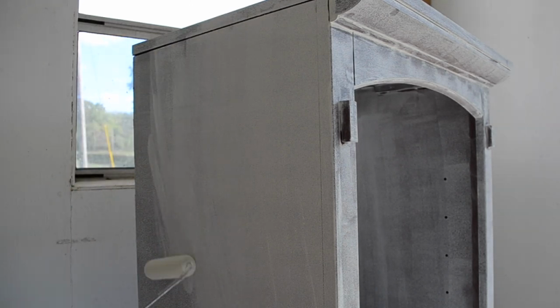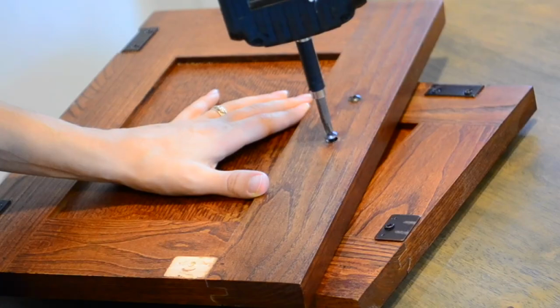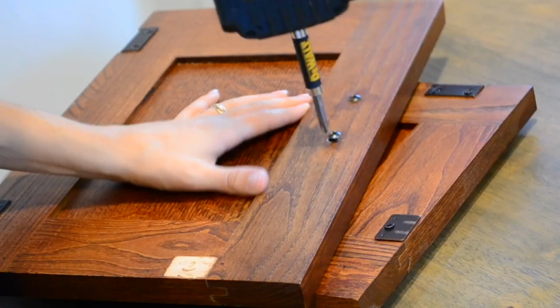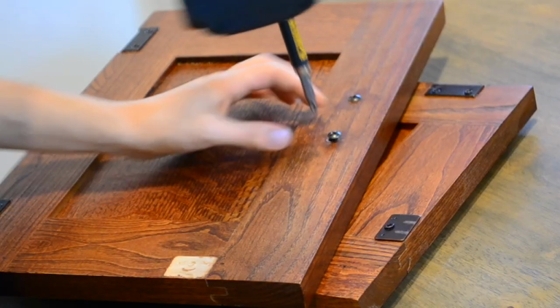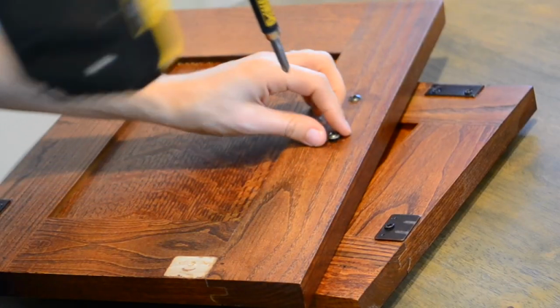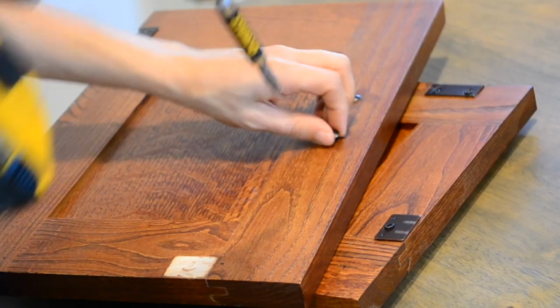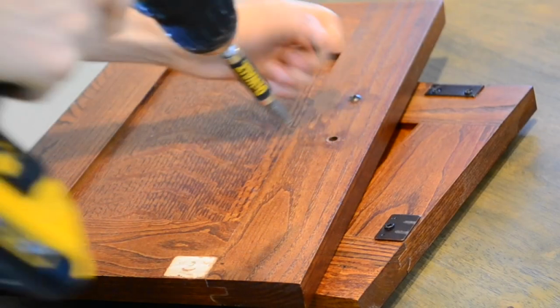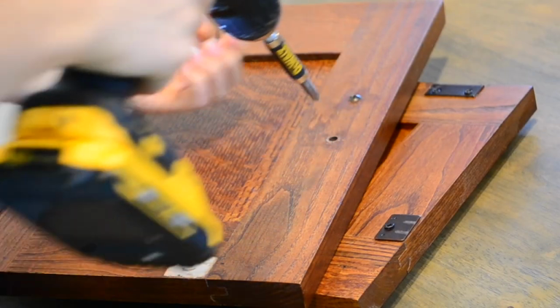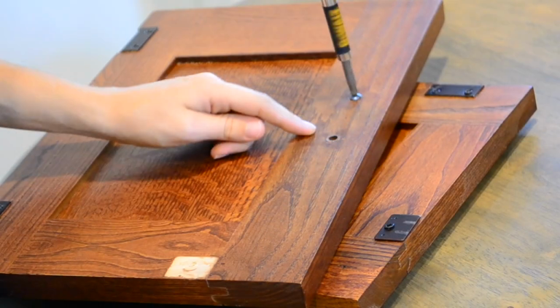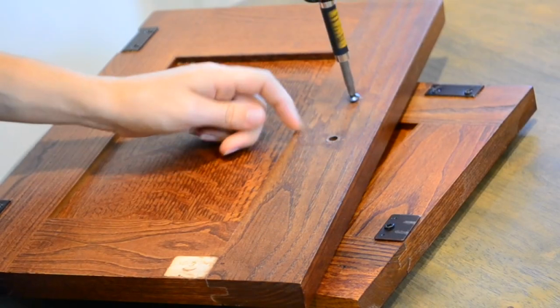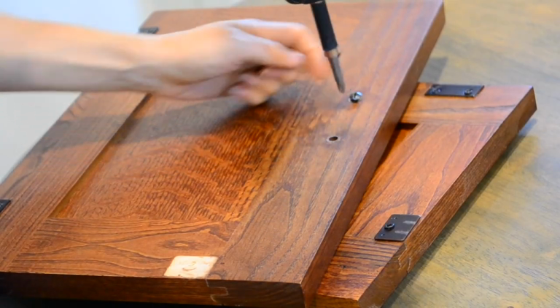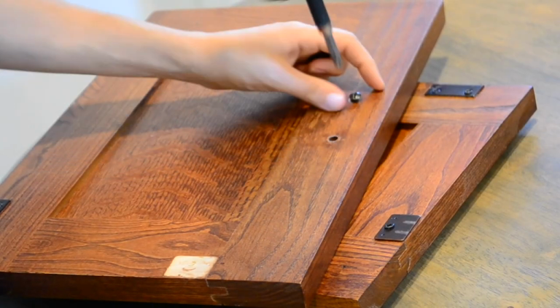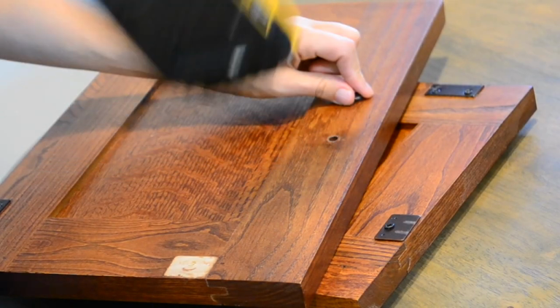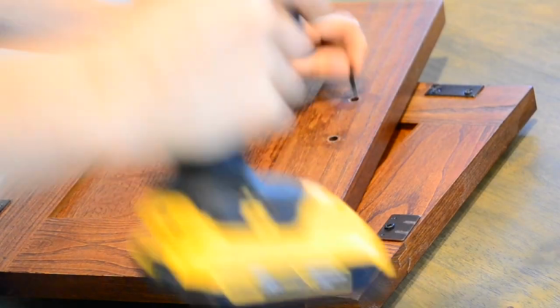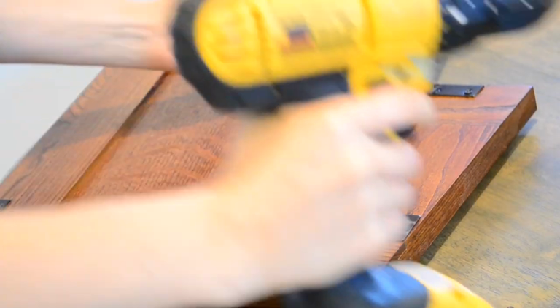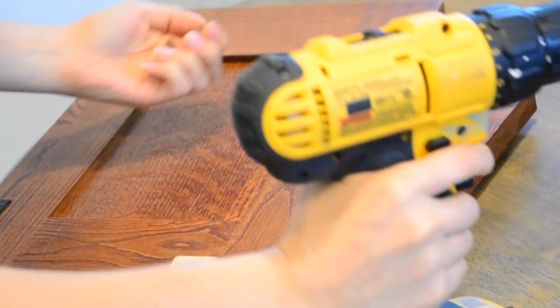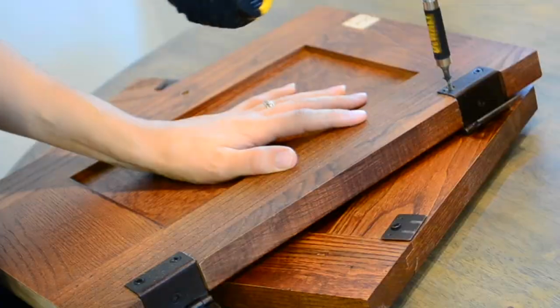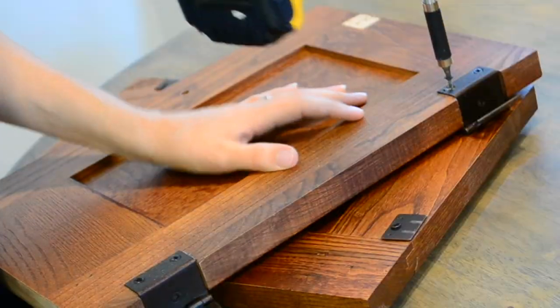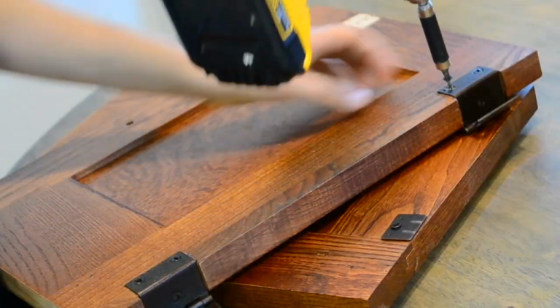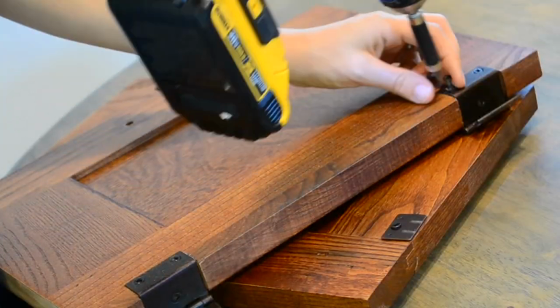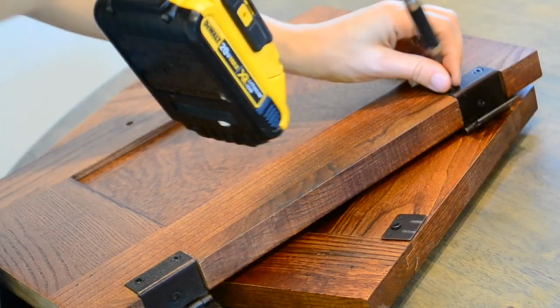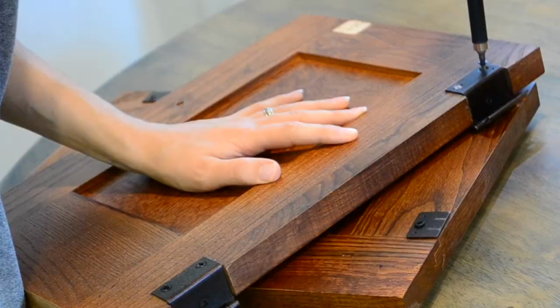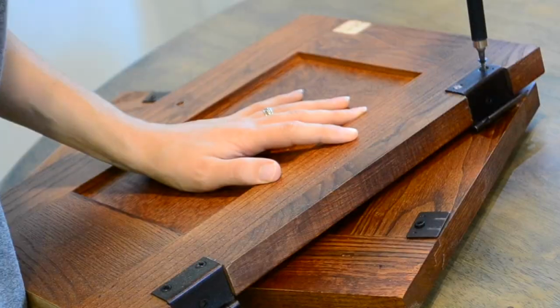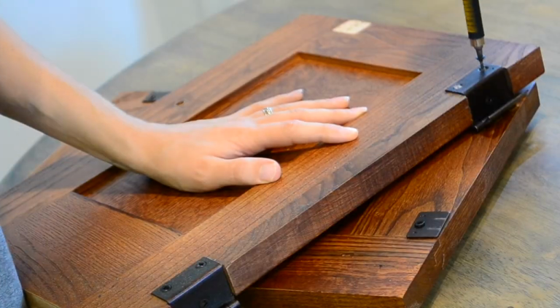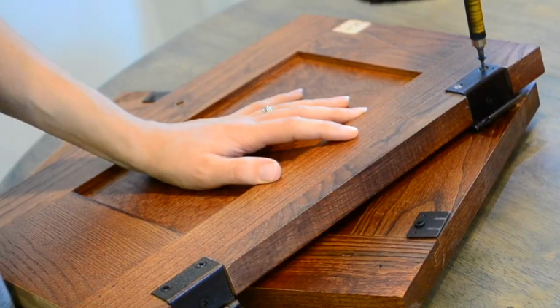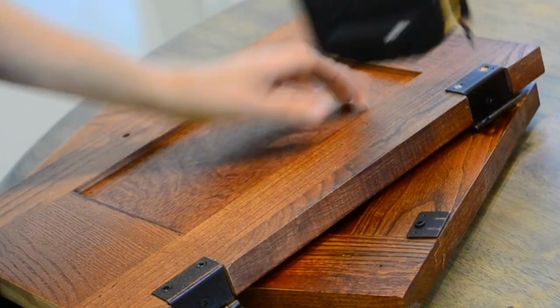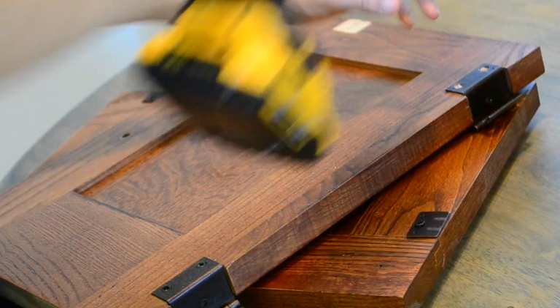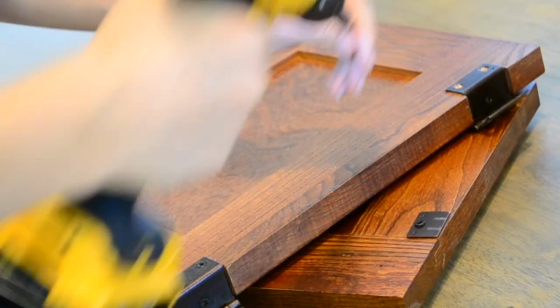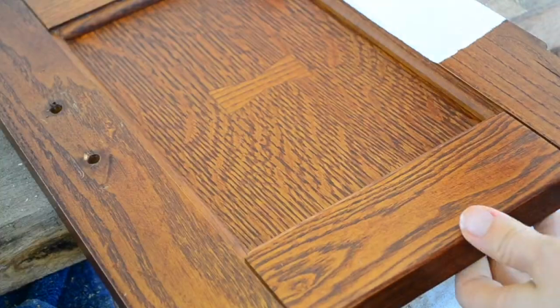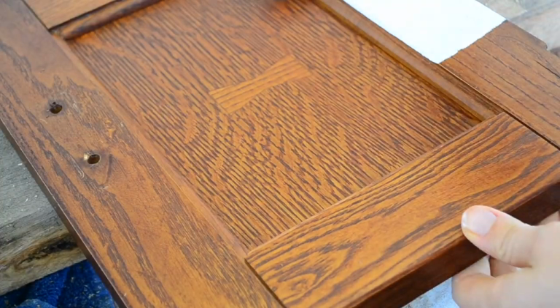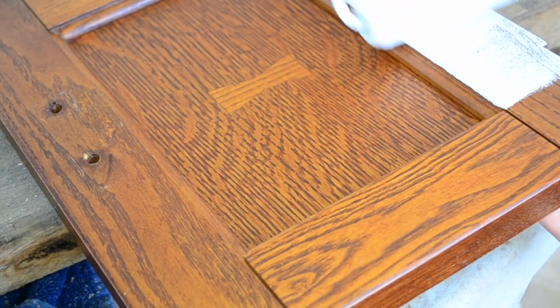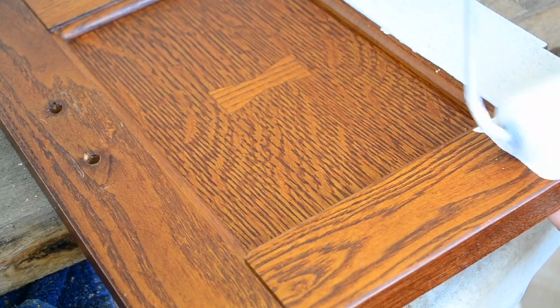For the doors I removed all of the hardware and I put them in a bag so that I wouldn't lose anything, and I primed the doors as well.